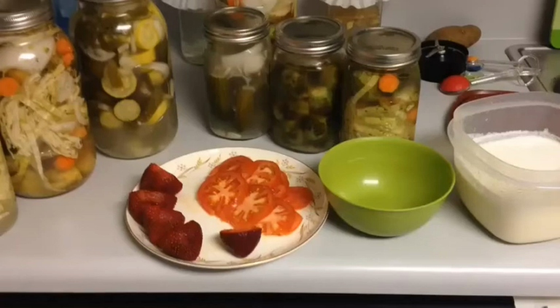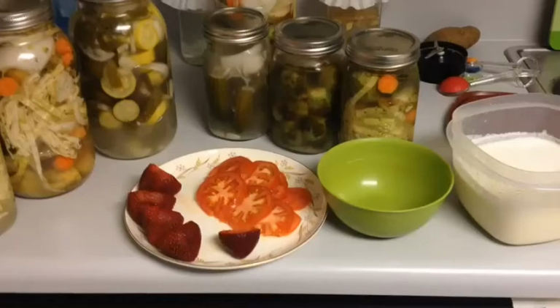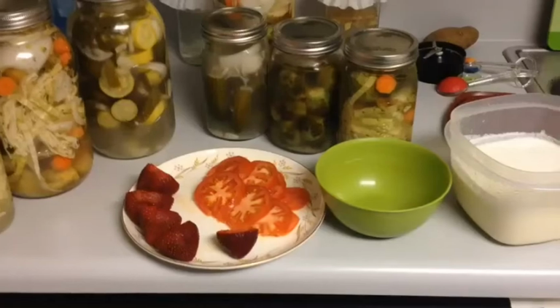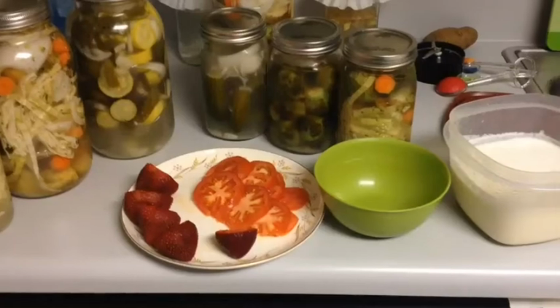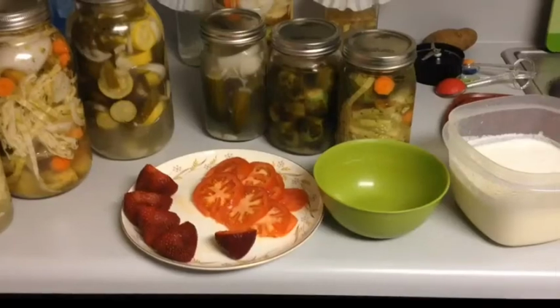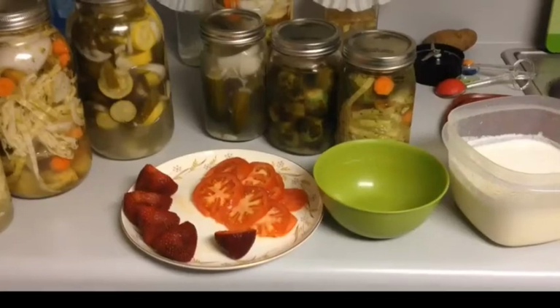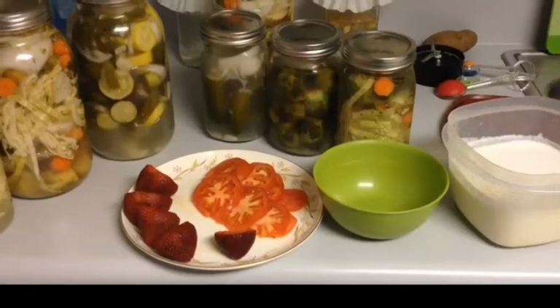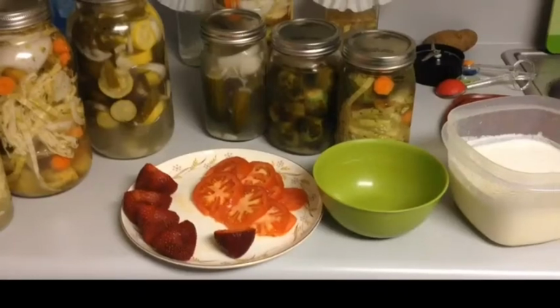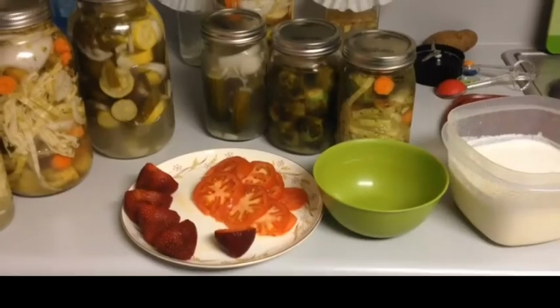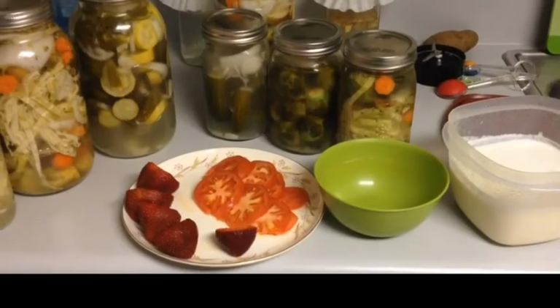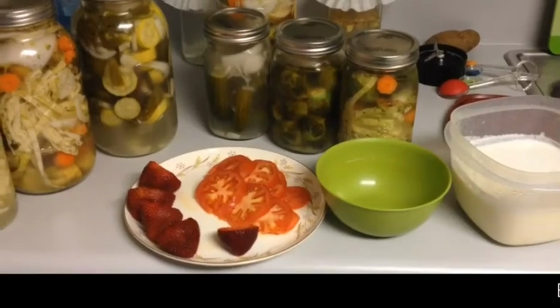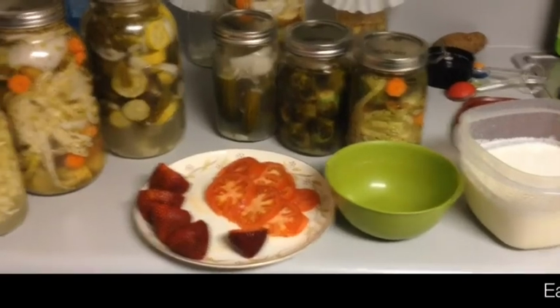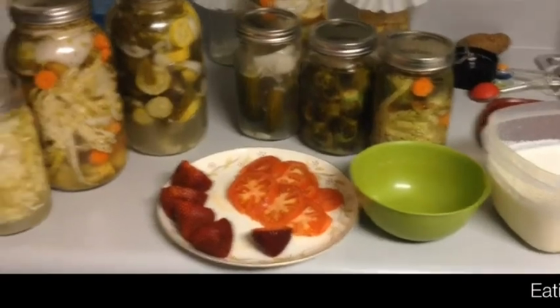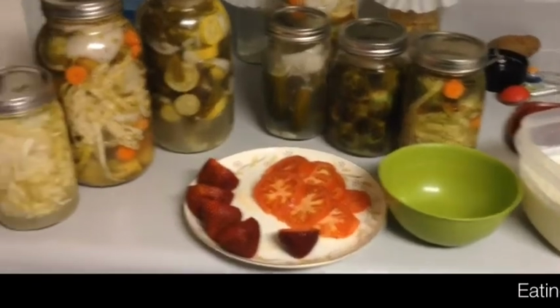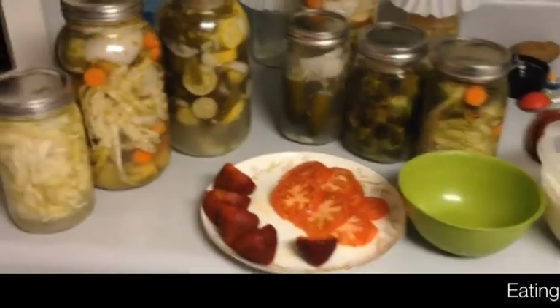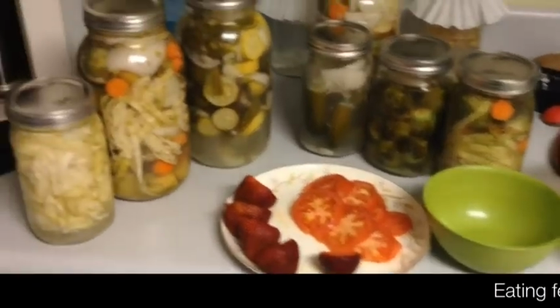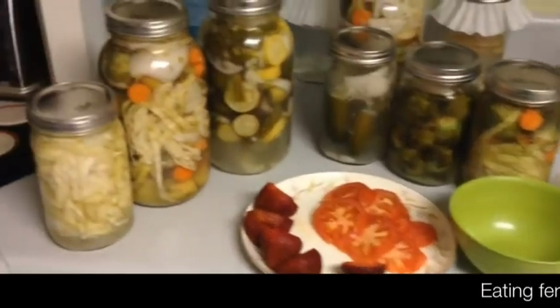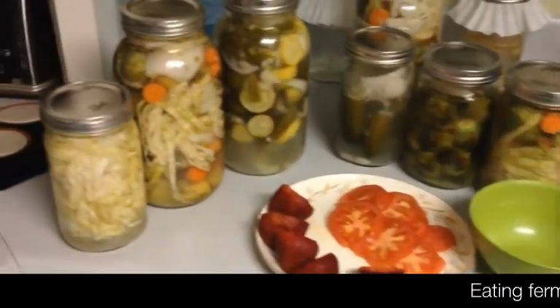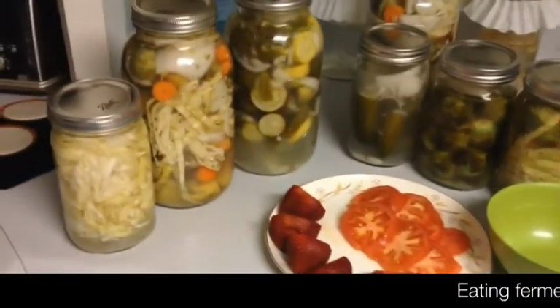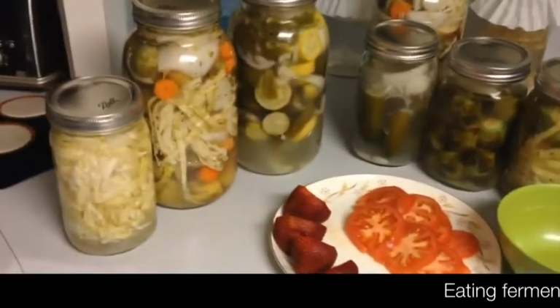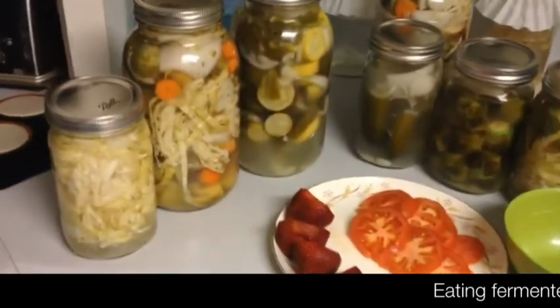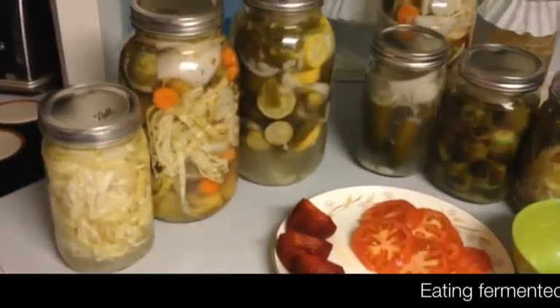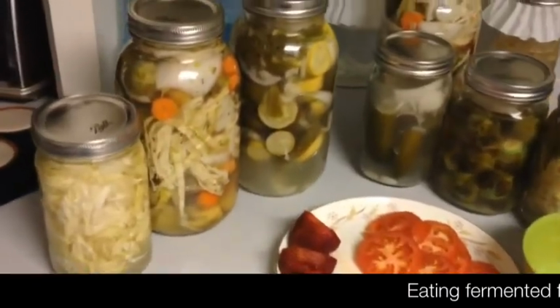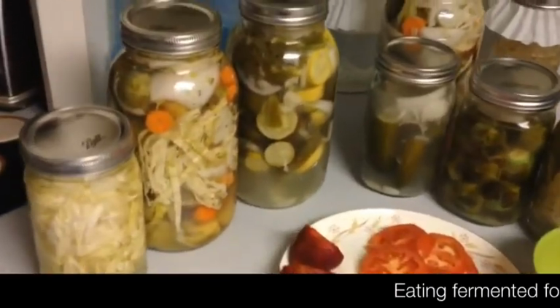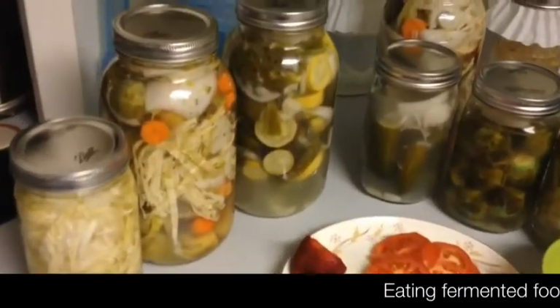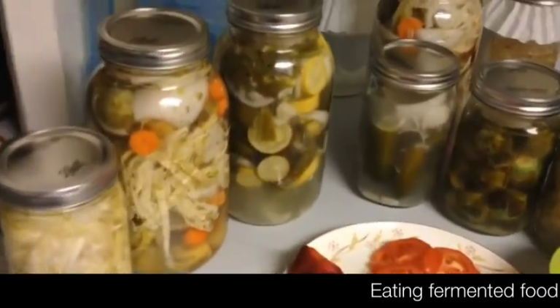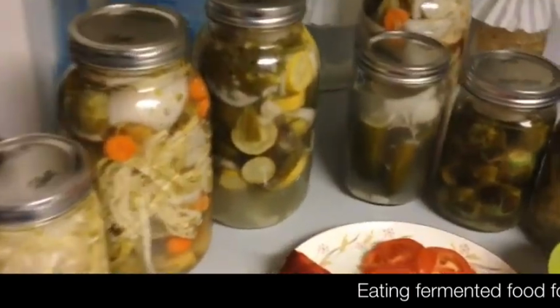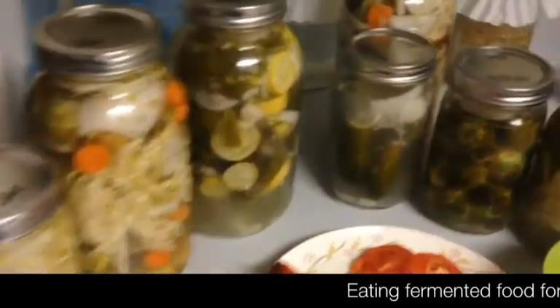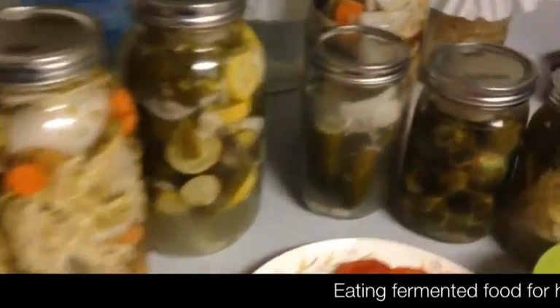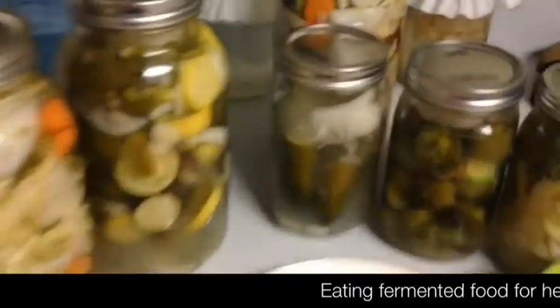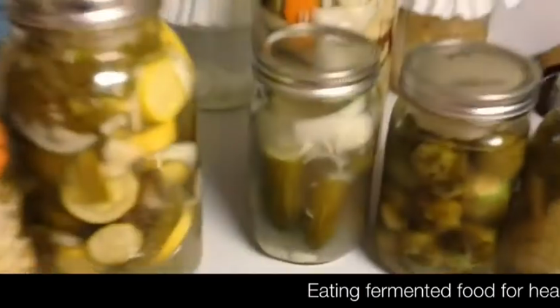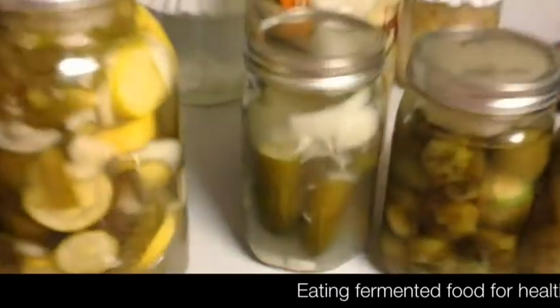To see why I was so excited about having that cheat meal yesterday, you've got to see what I normally eat.